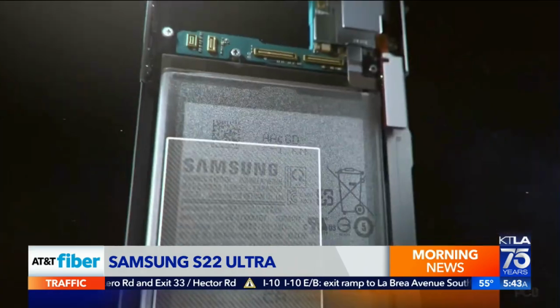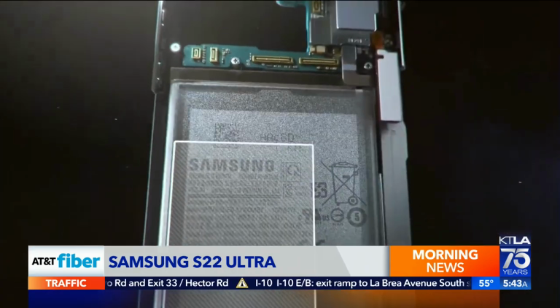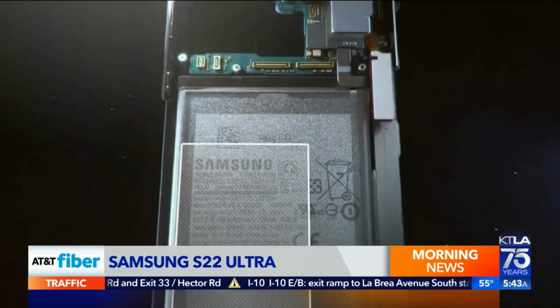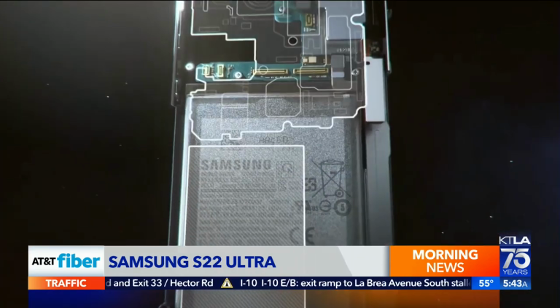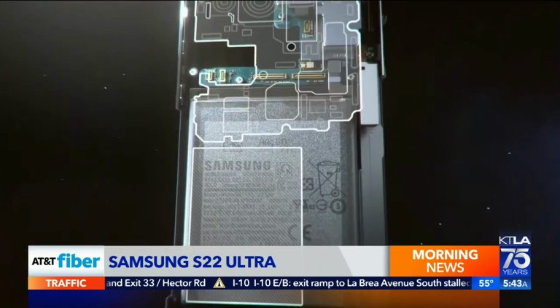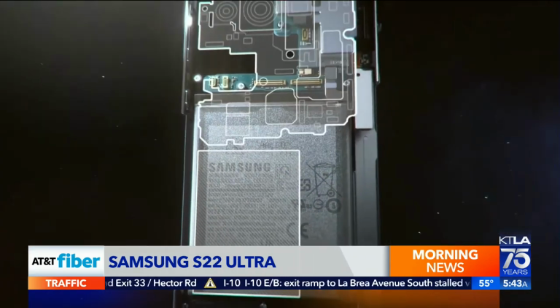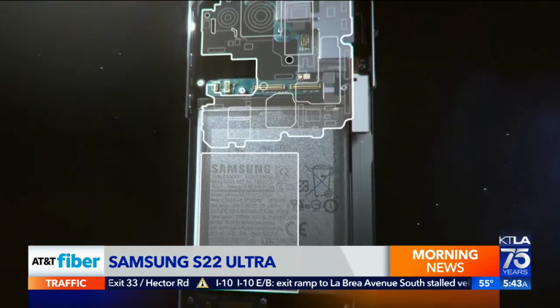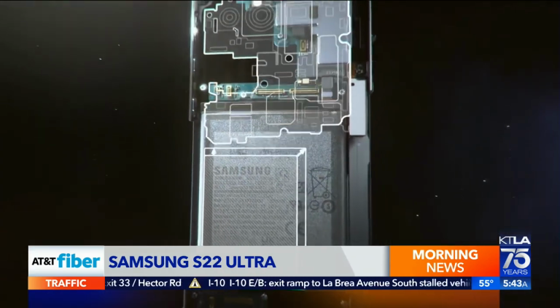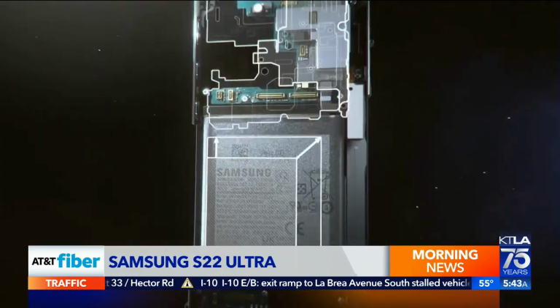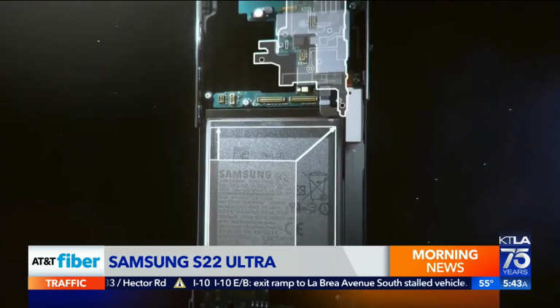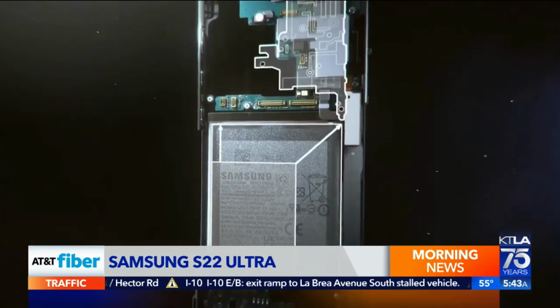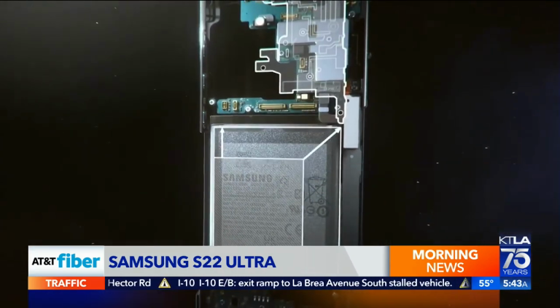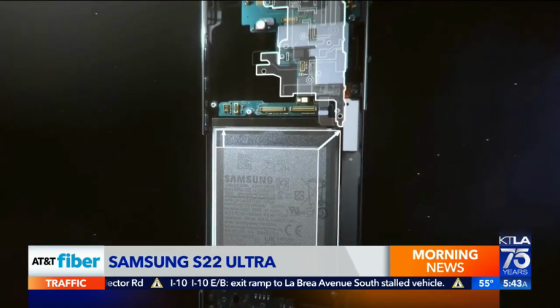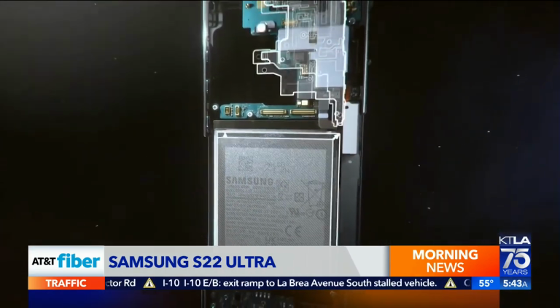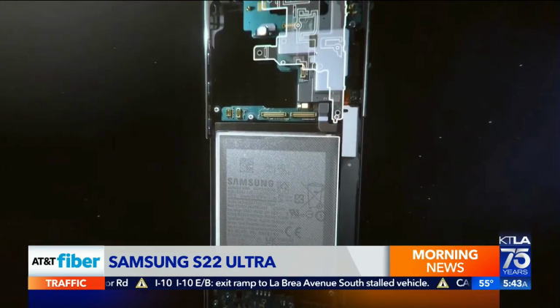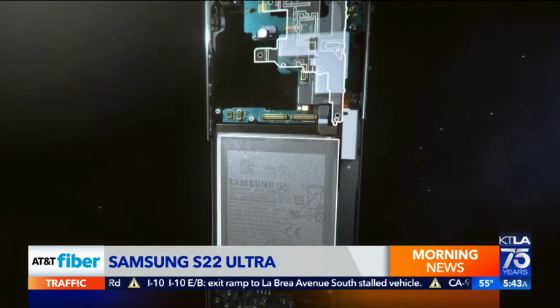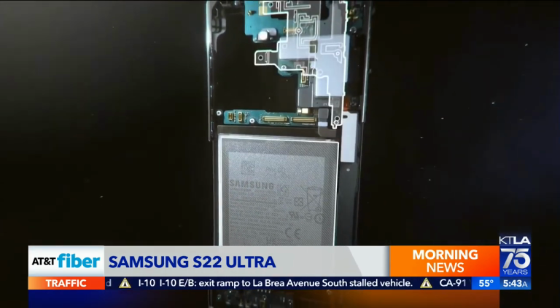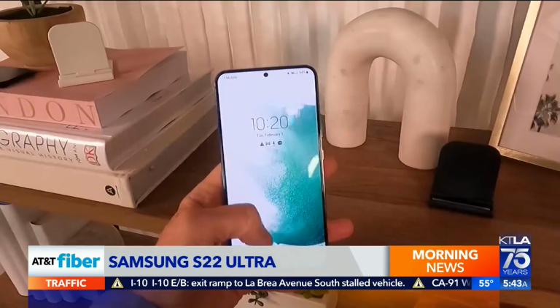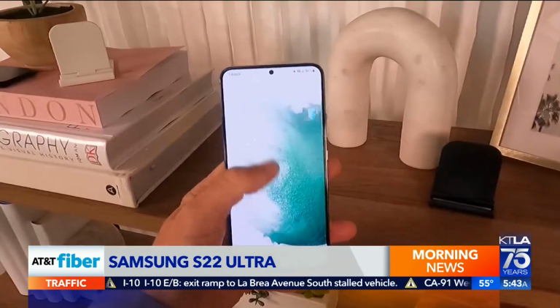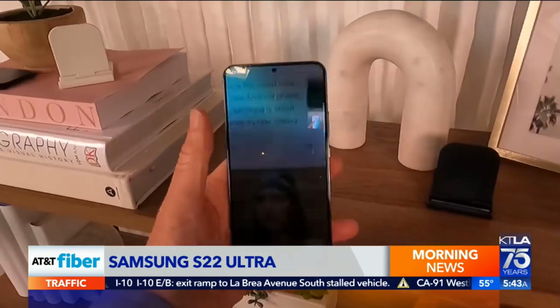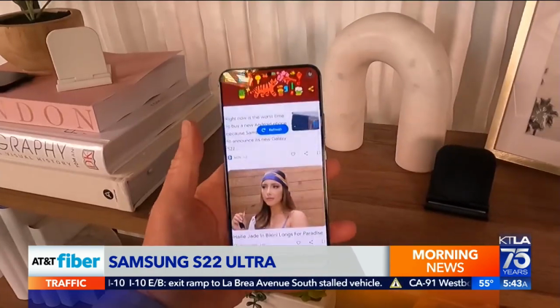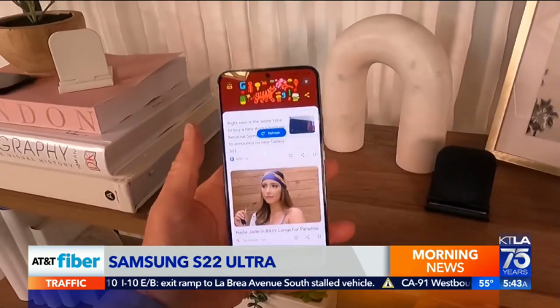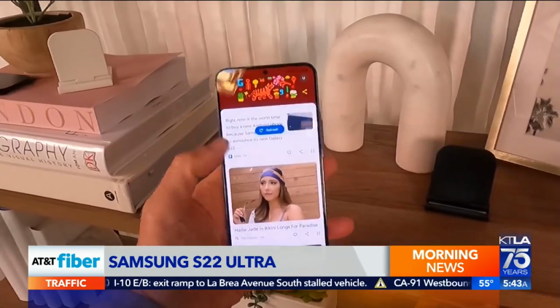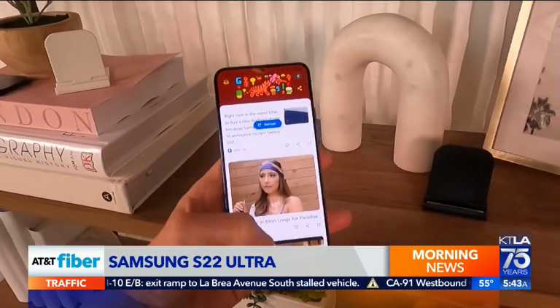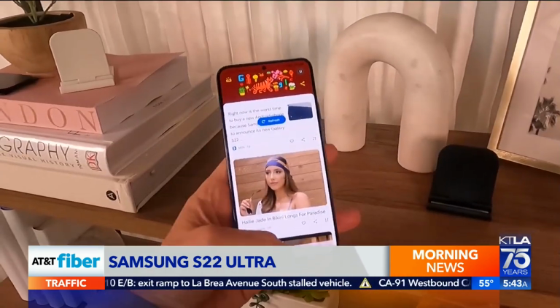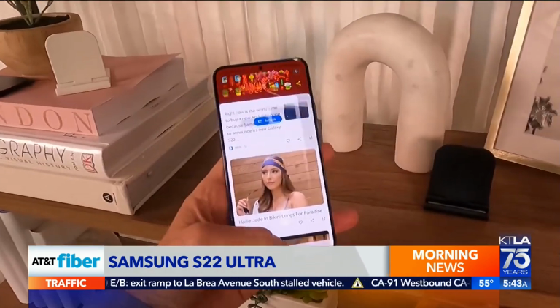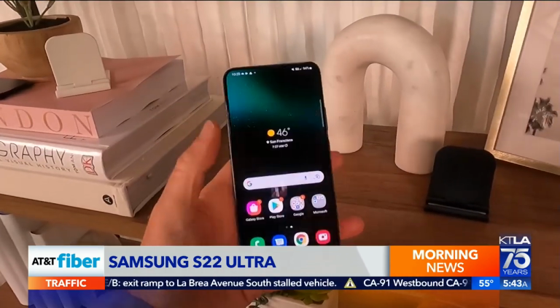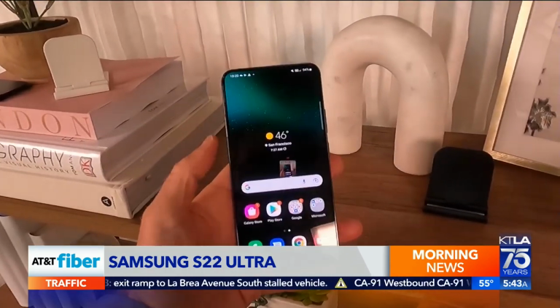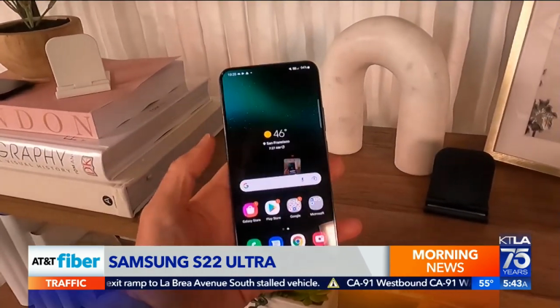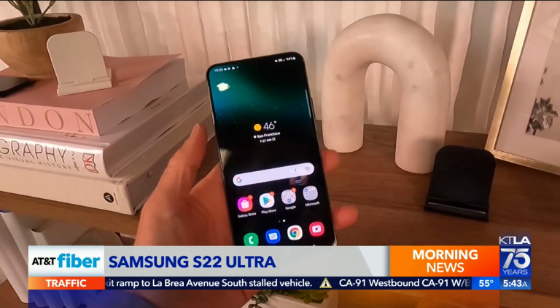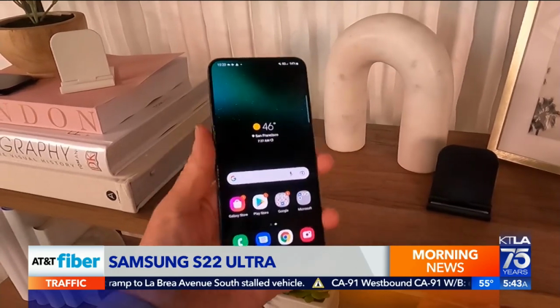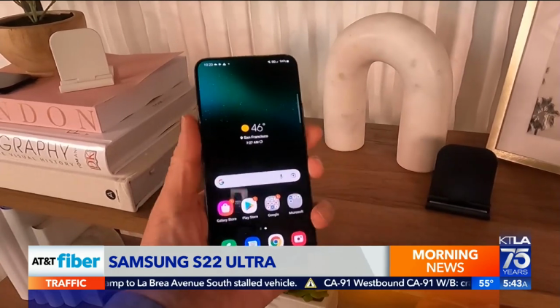Battery life also gets a big boost. The phone now lasts over a day on a single charge.